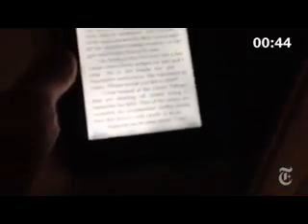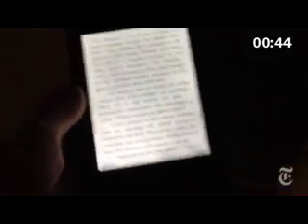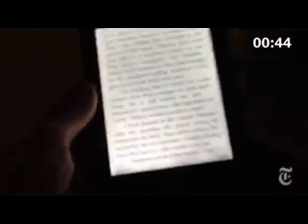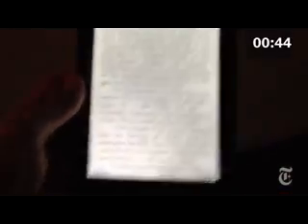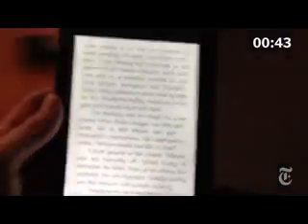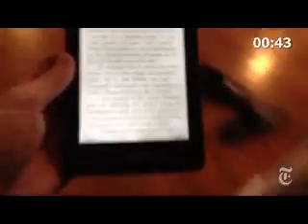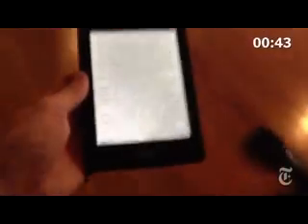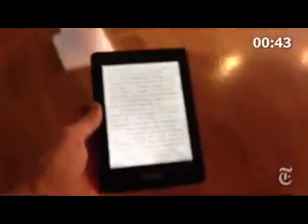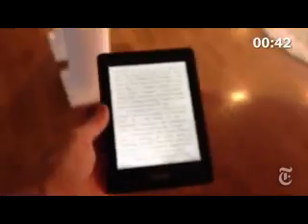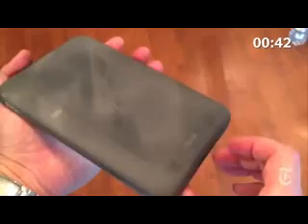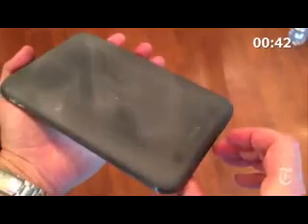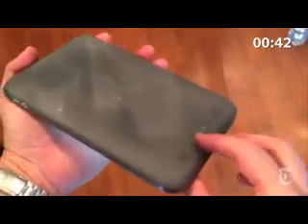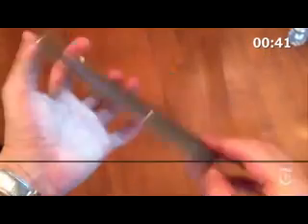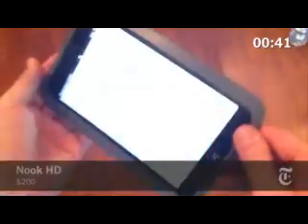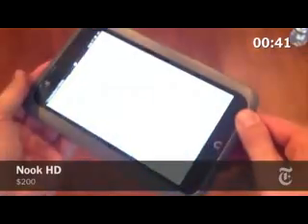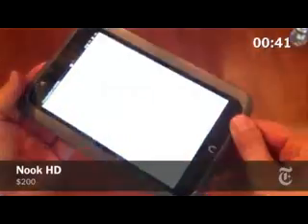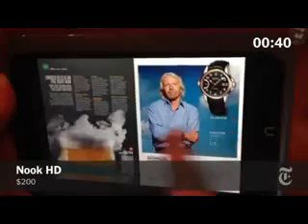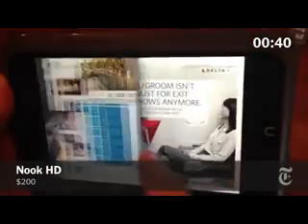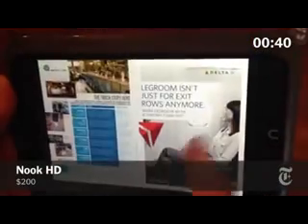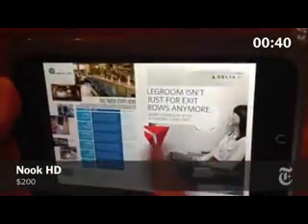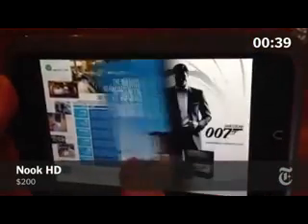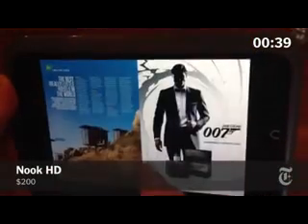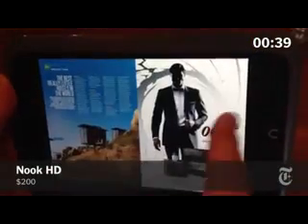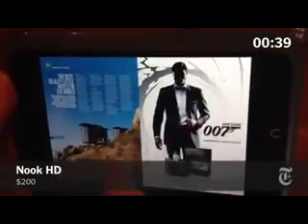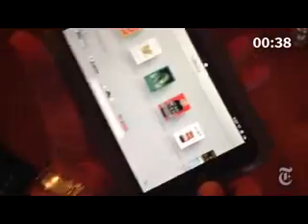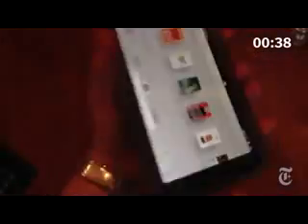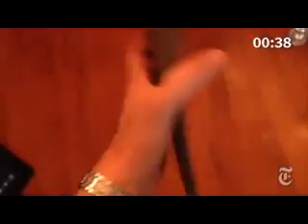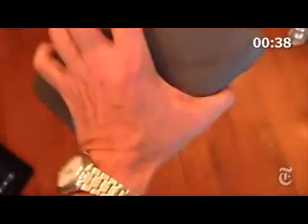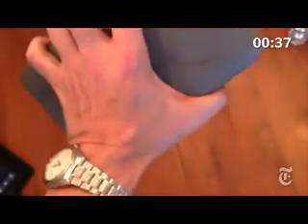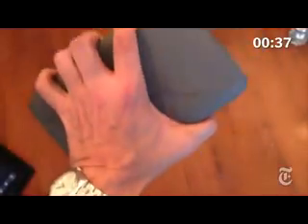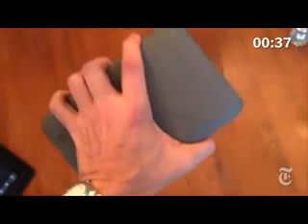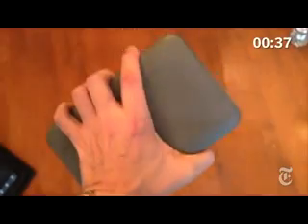For movies, books, and web surfing, the Nook HD. 7 inches, super light, and narrow enough for a hand.